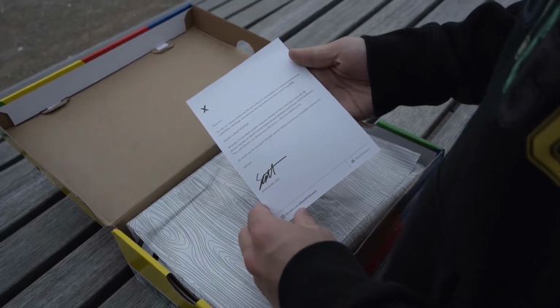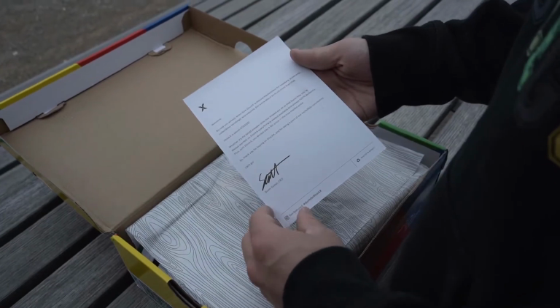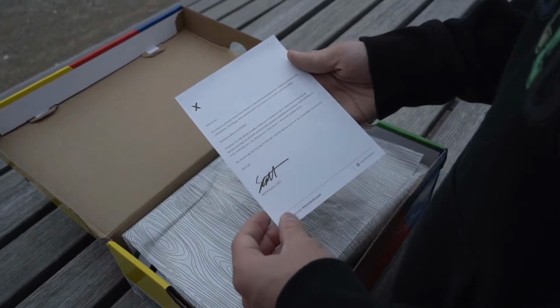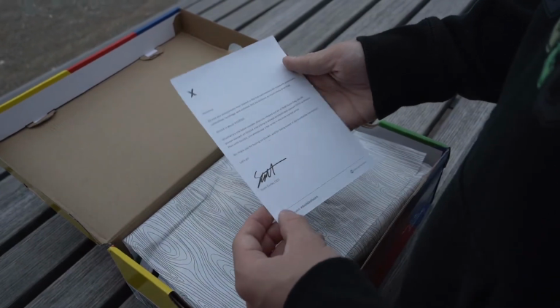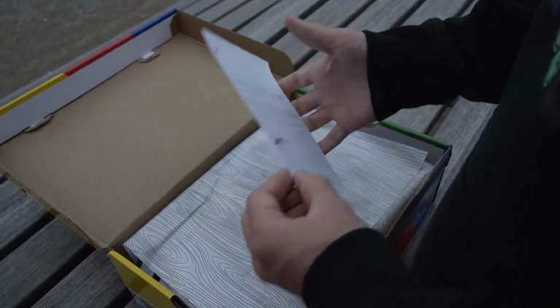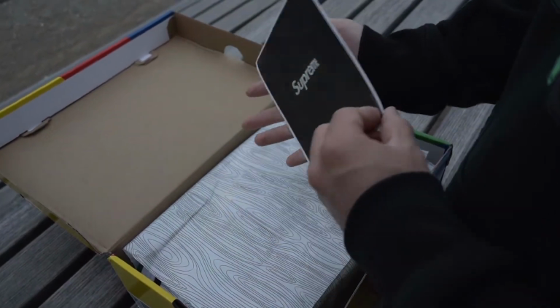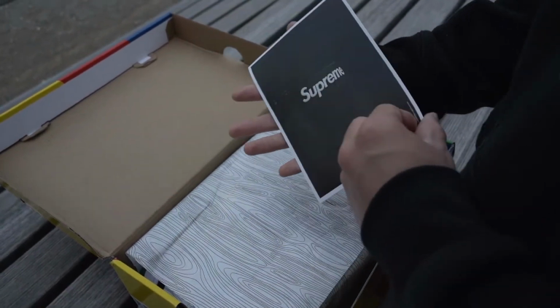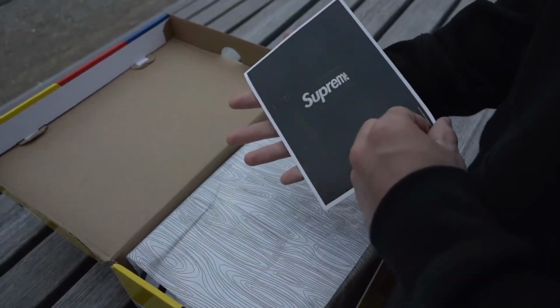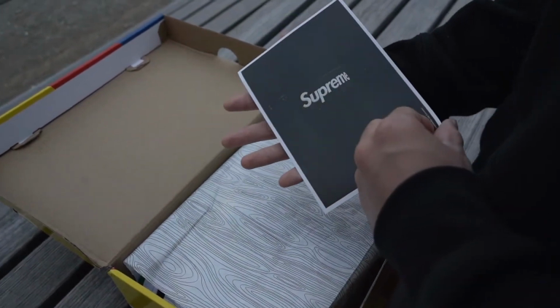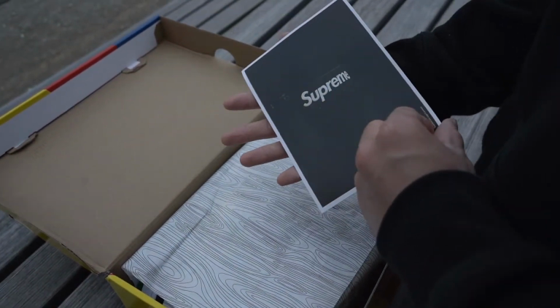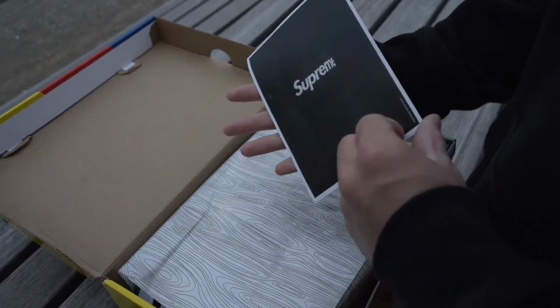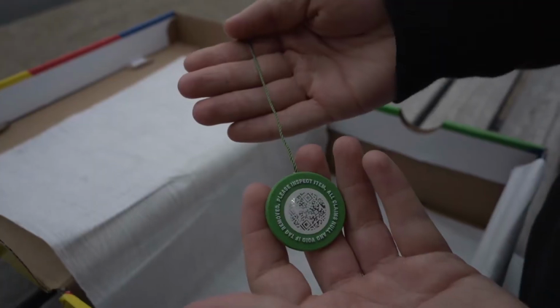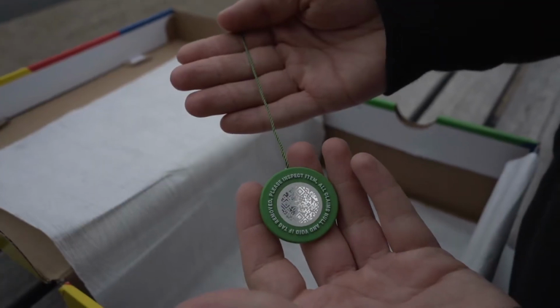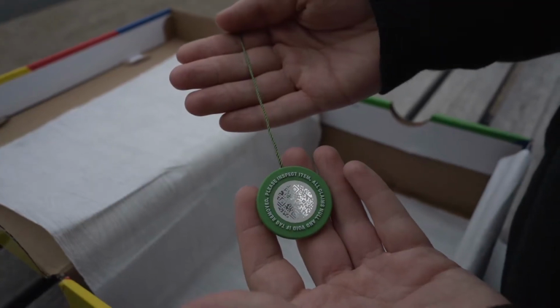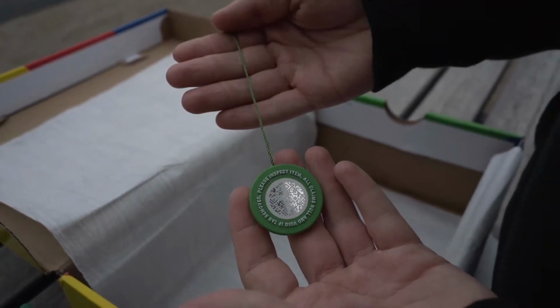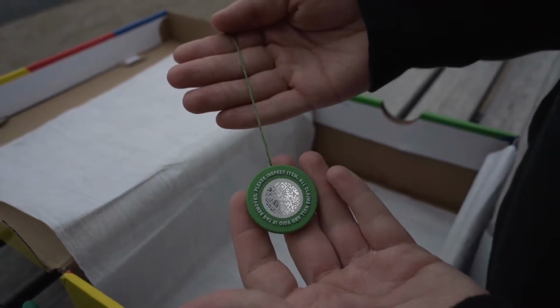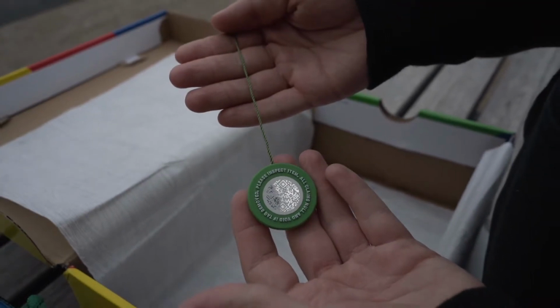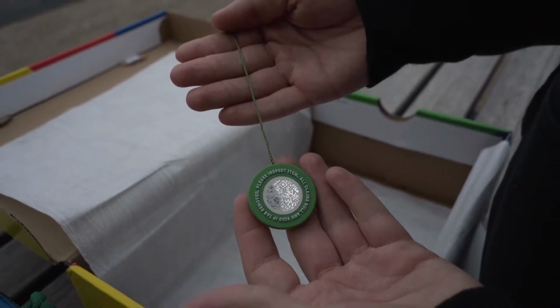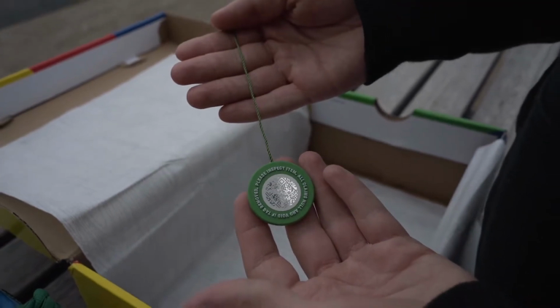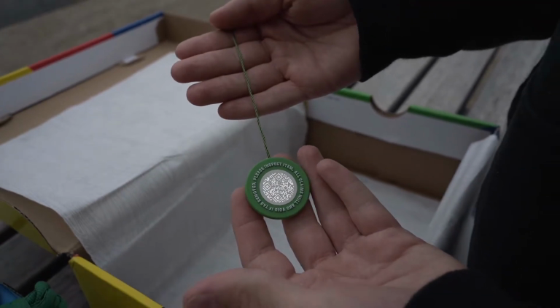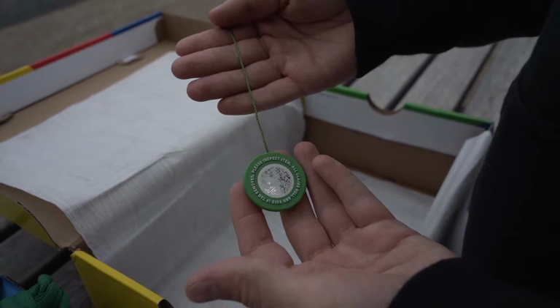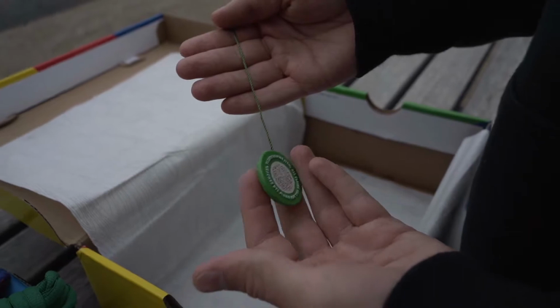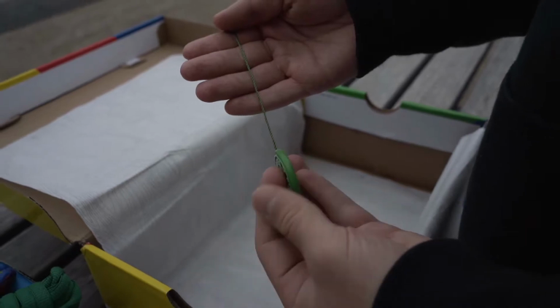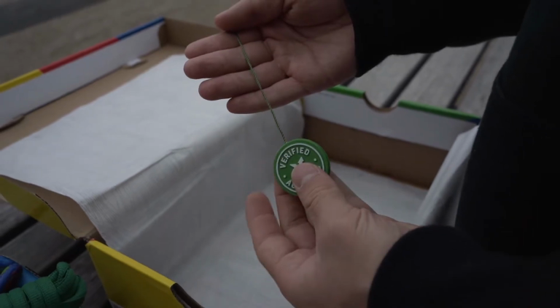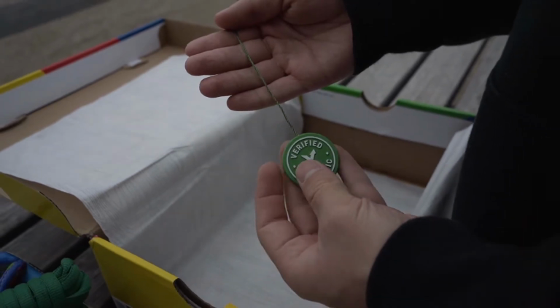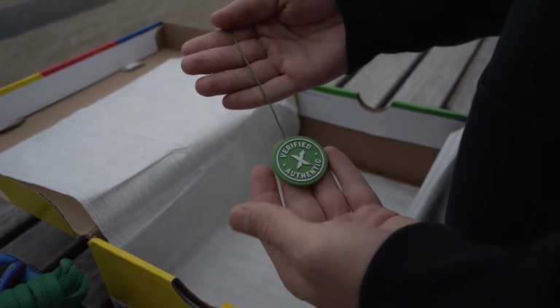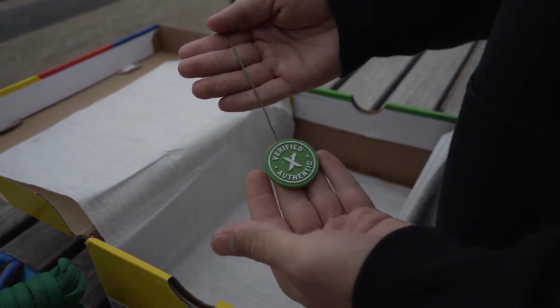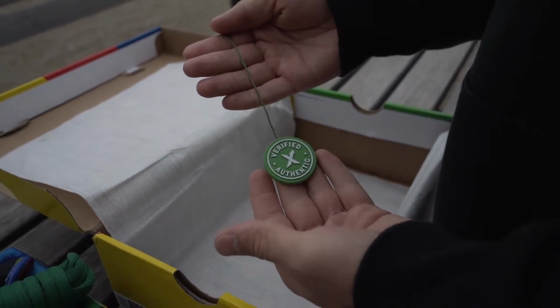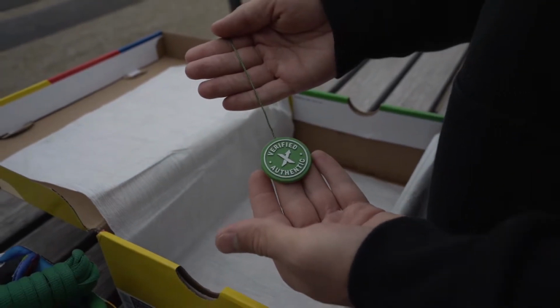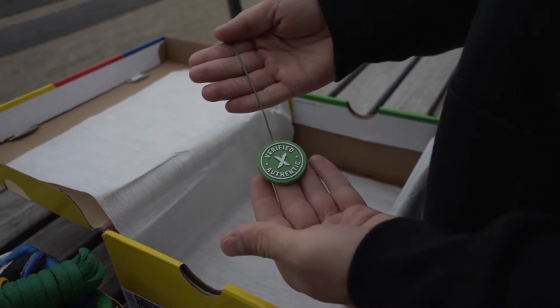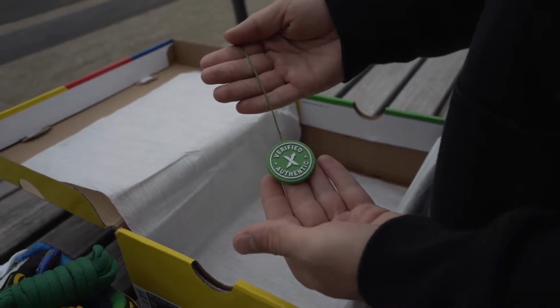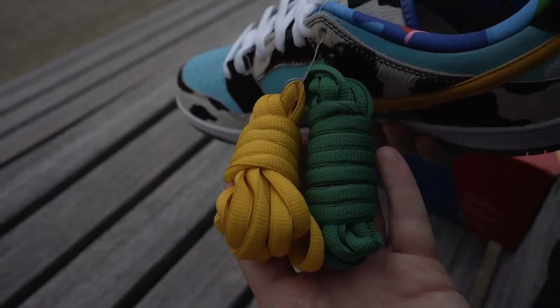Every shoe comes with a StockX tag. You will also get the extra shoelaces.